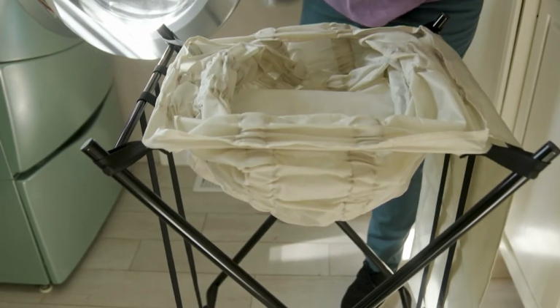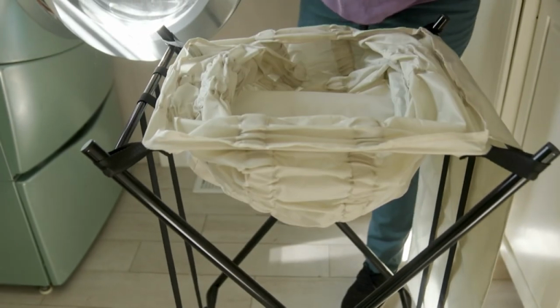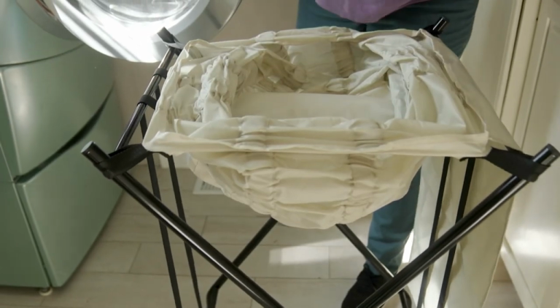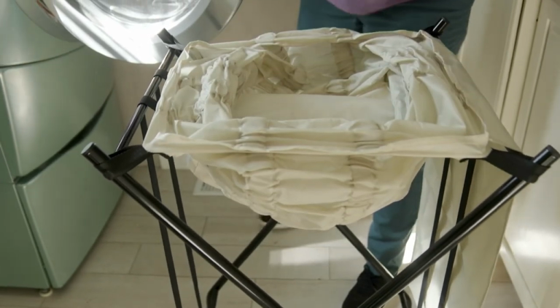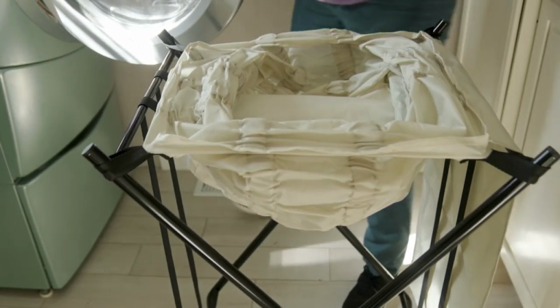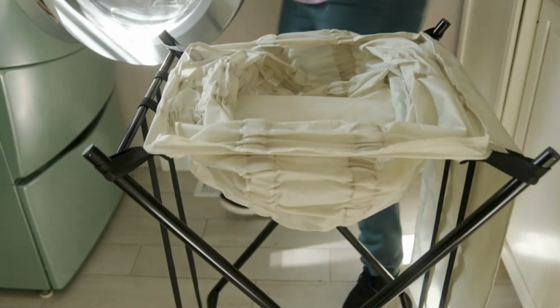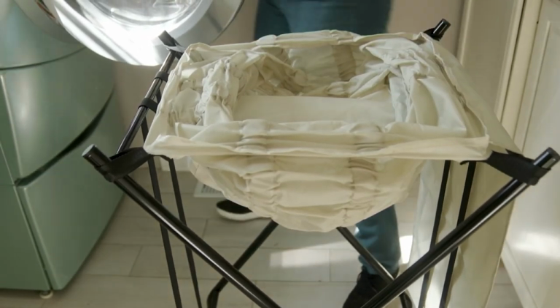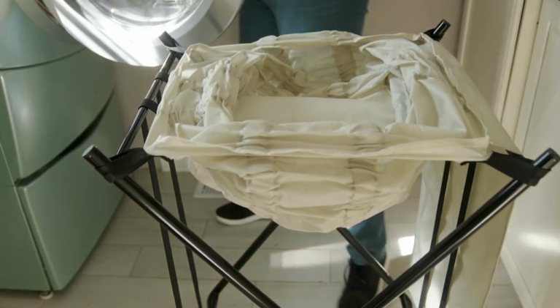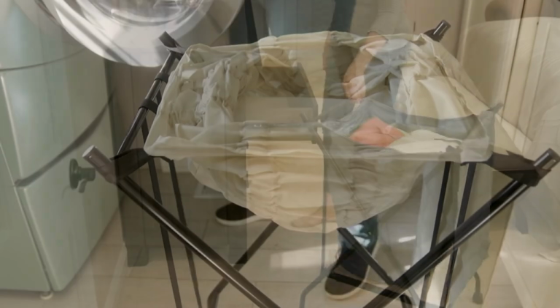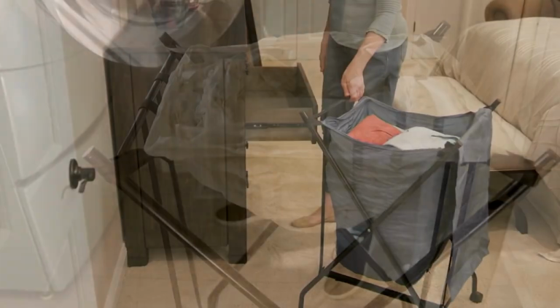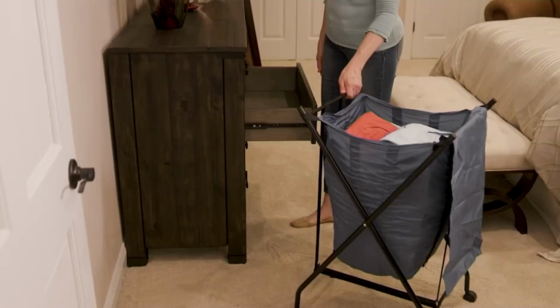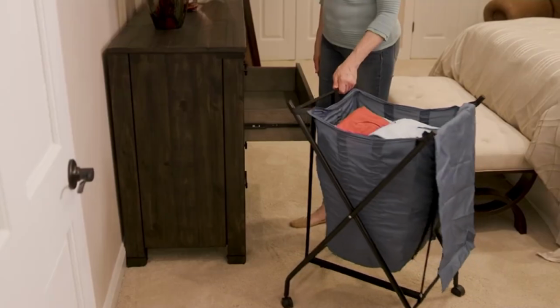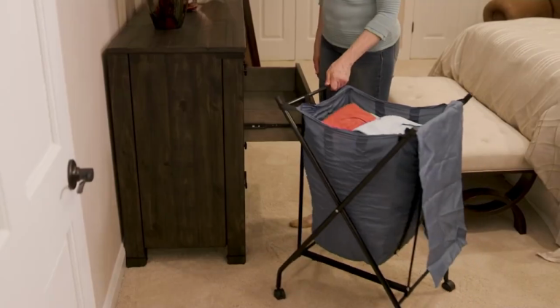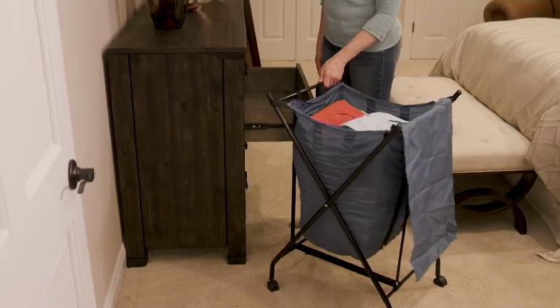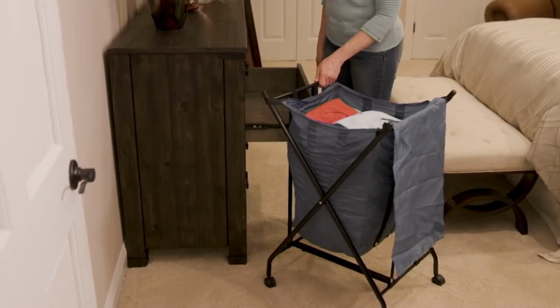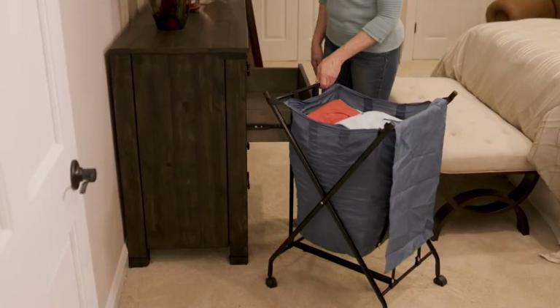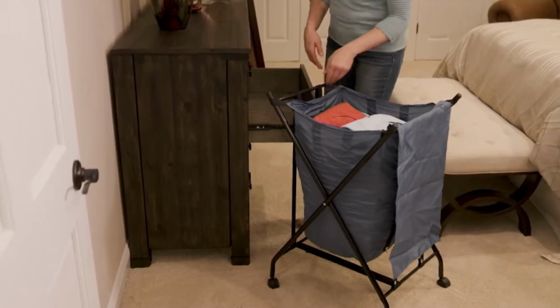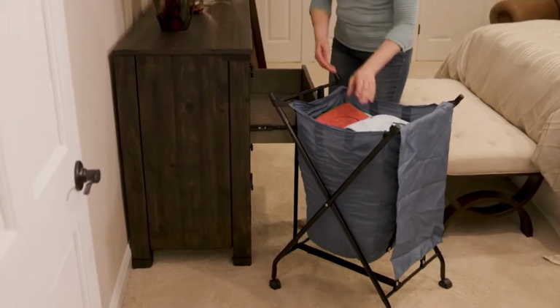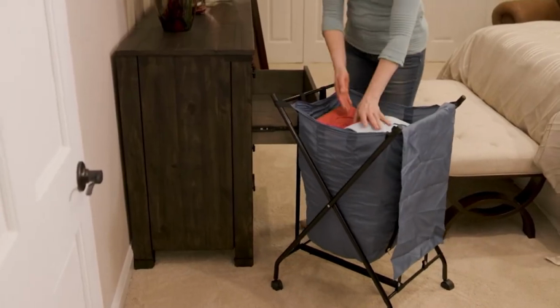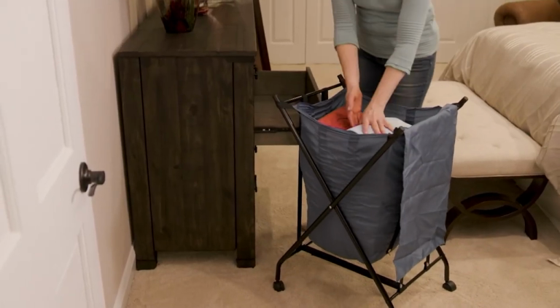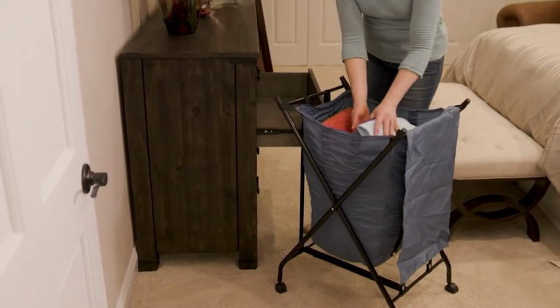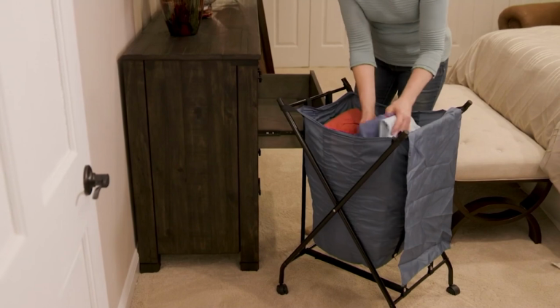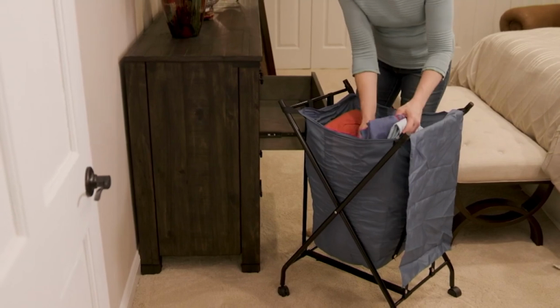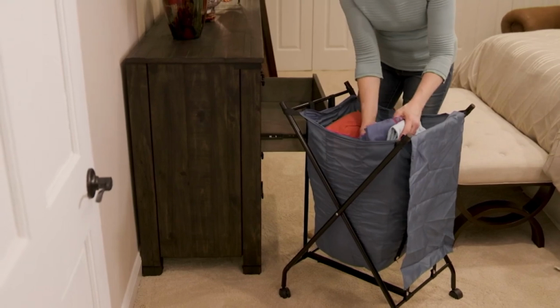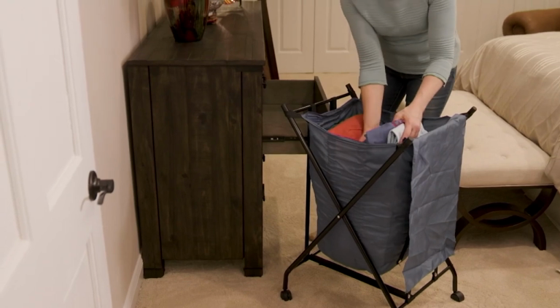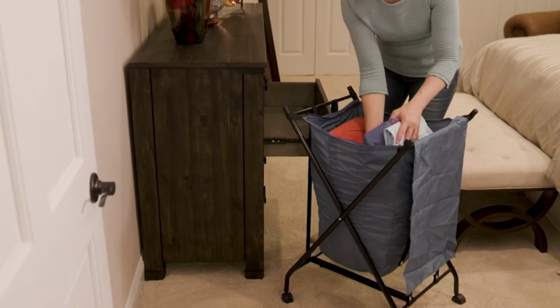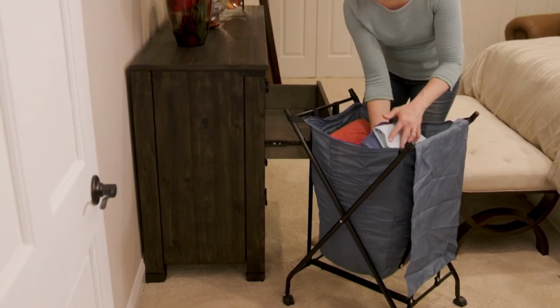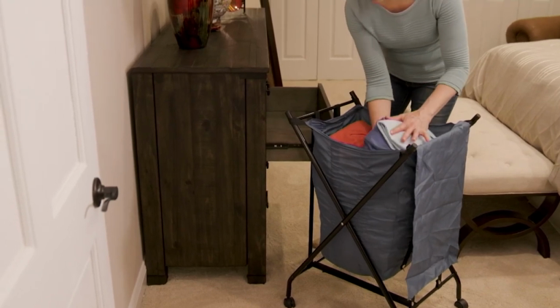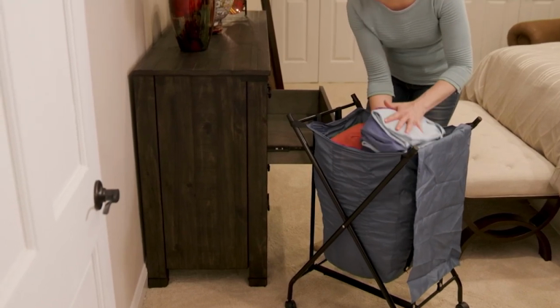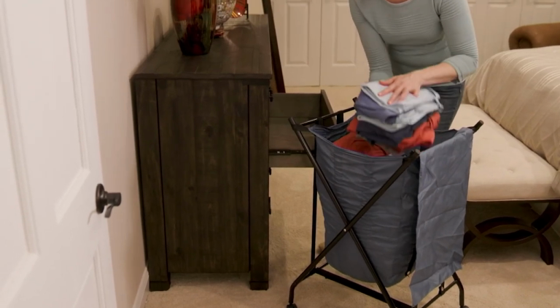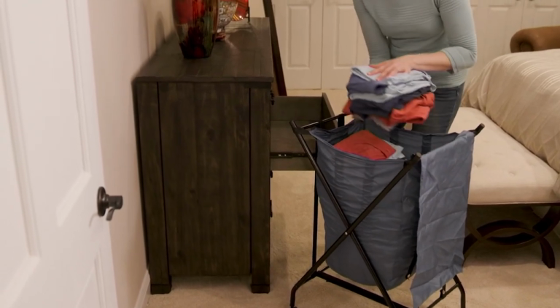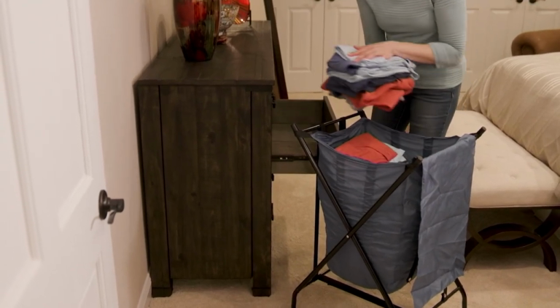We are not ordering any more. What we have is what we have, and we have sold out of two different colors.